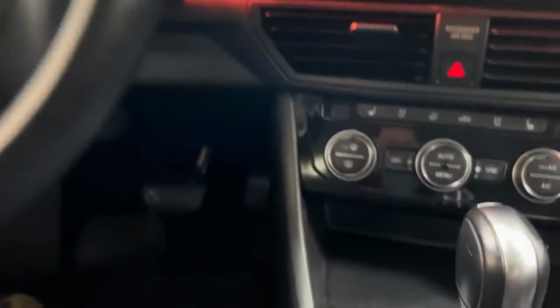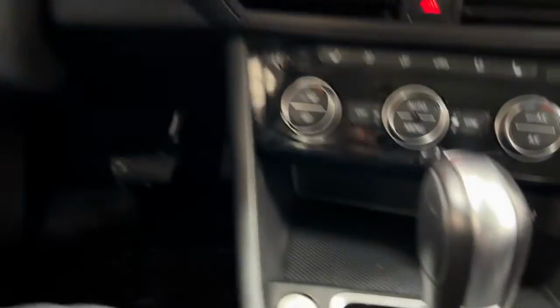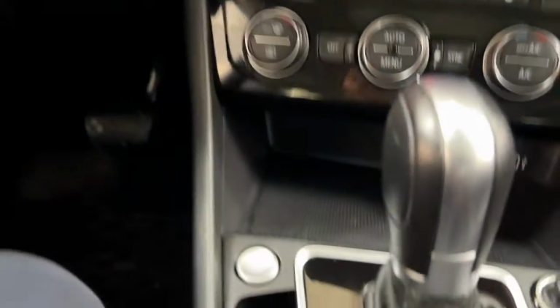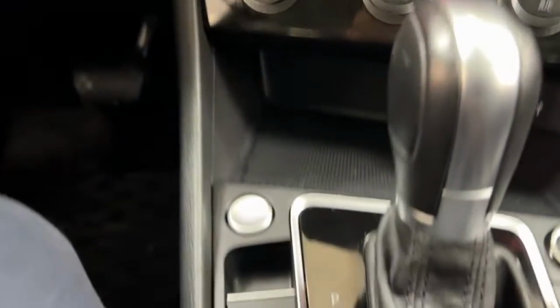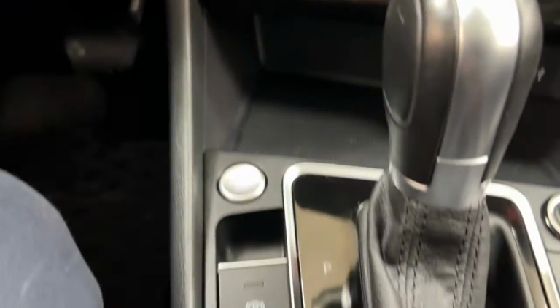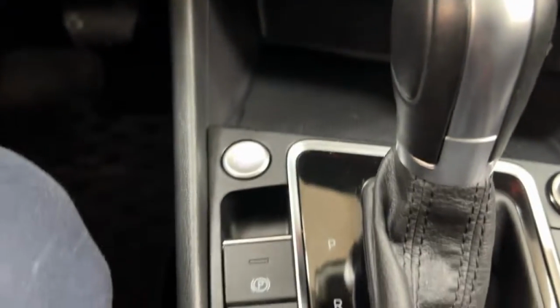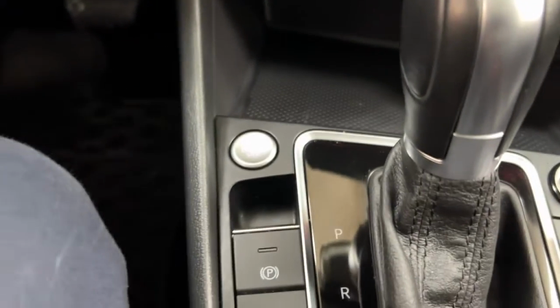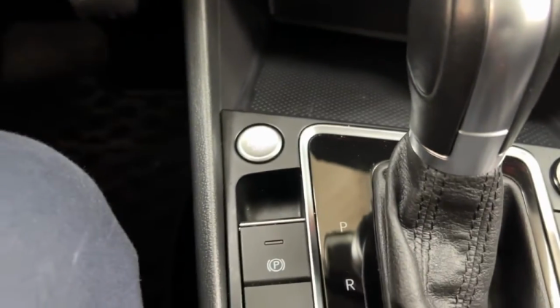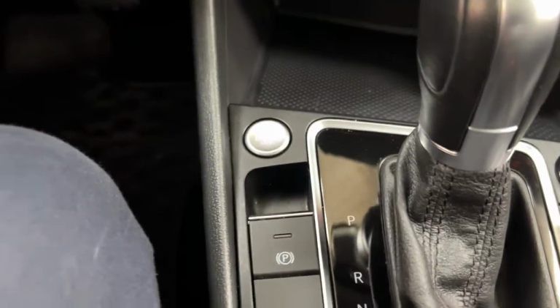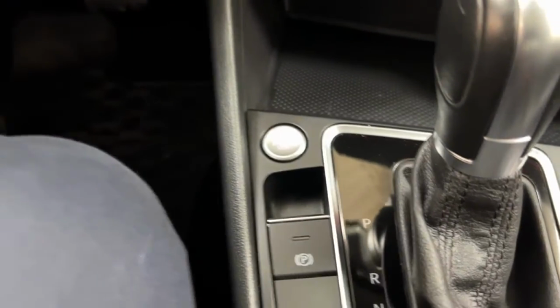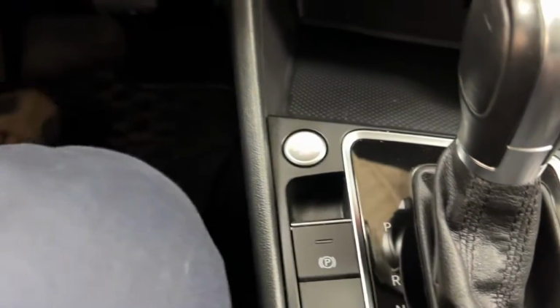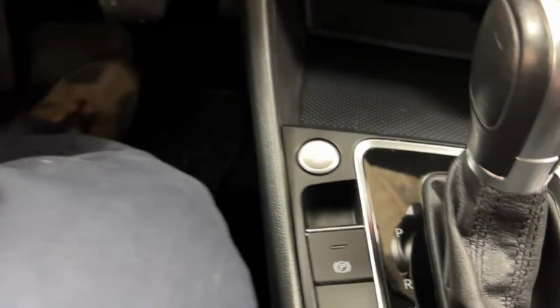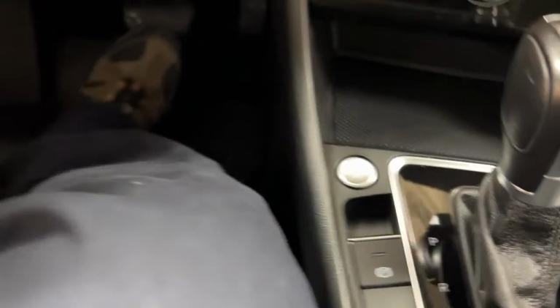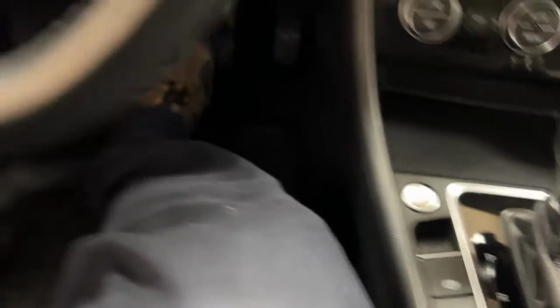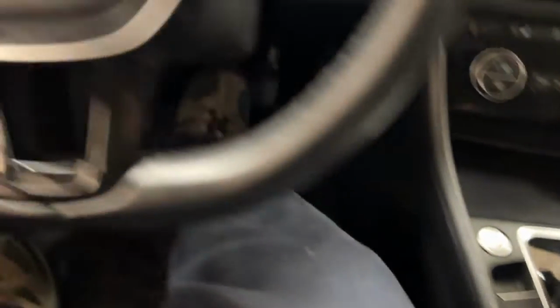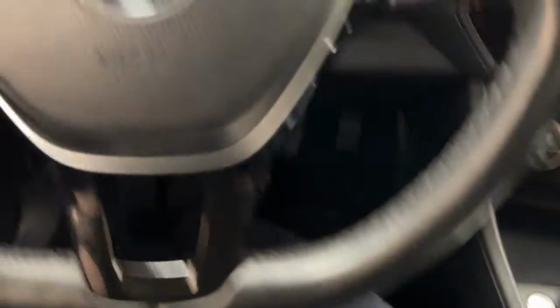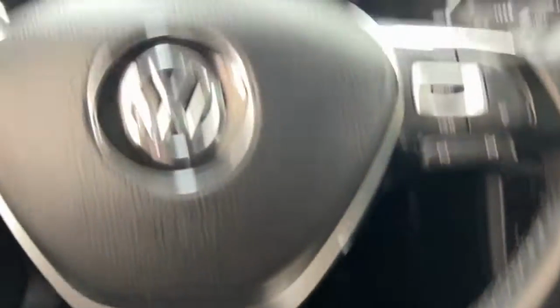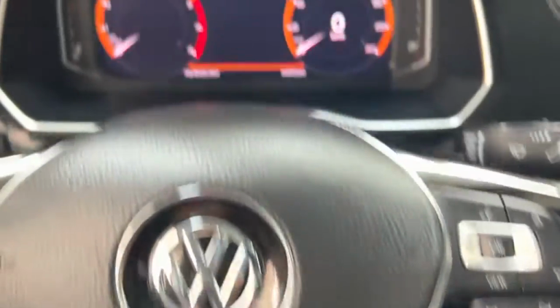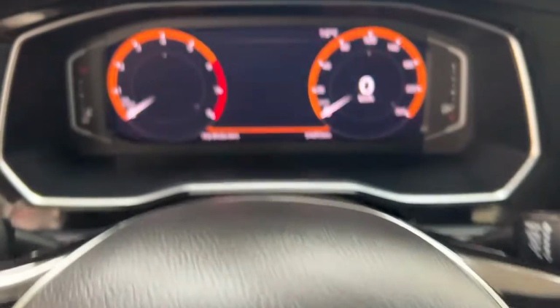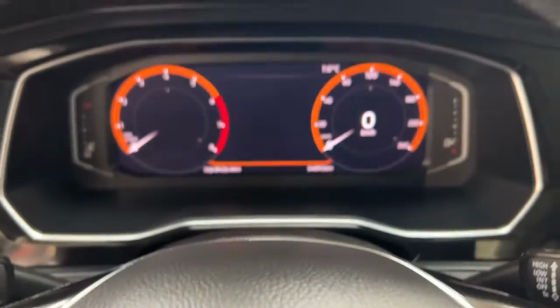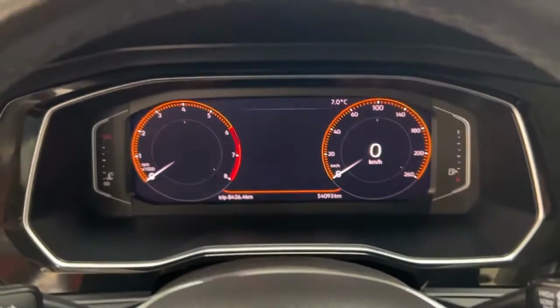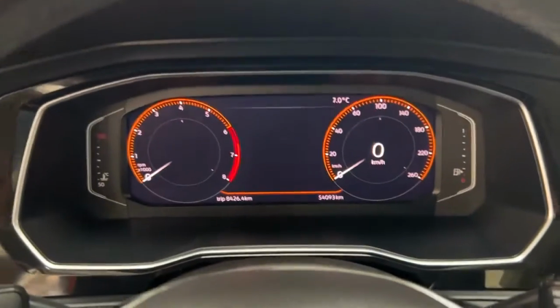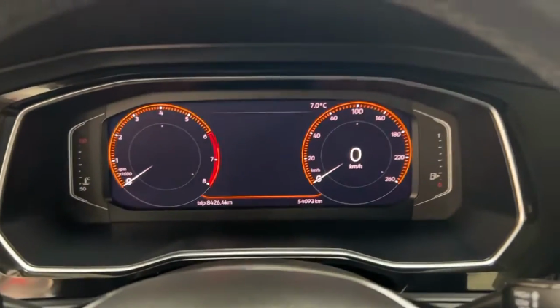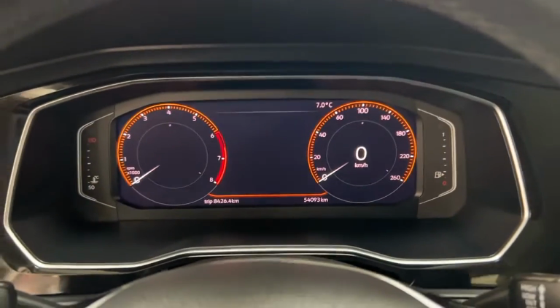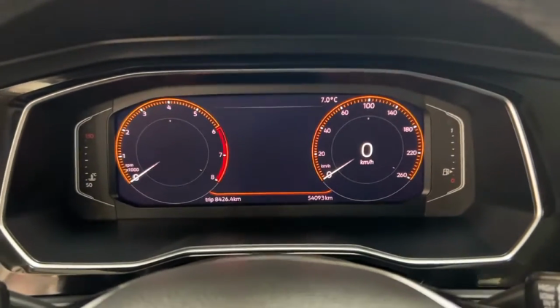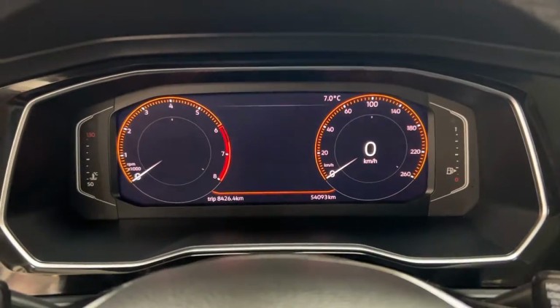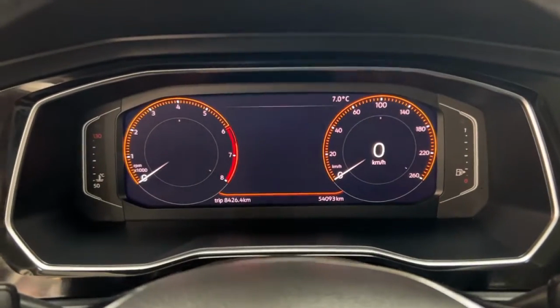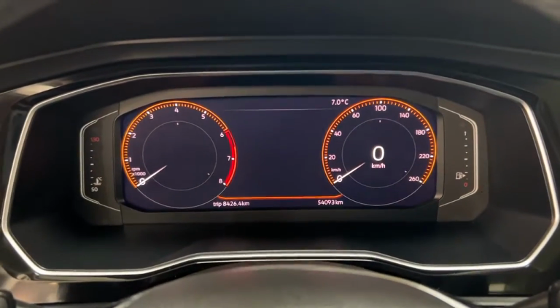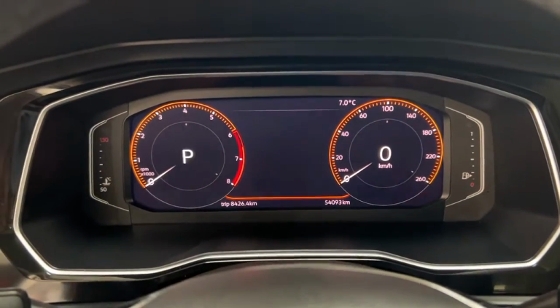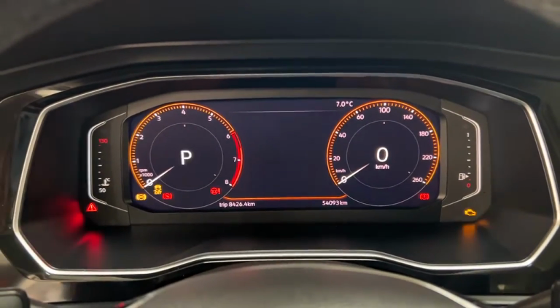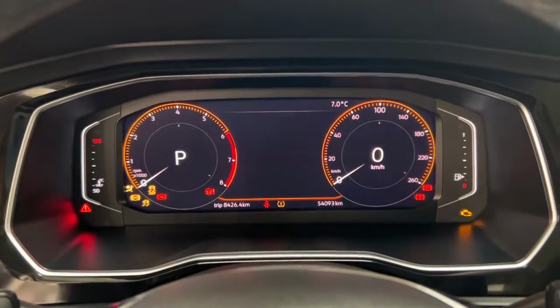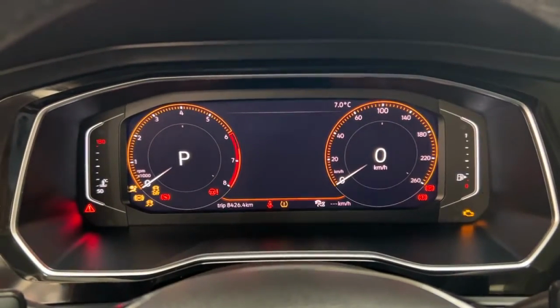Your push button start is located just down below there — all you want to do is put your foot on the brake, hit the push button, and it will start up automatically.